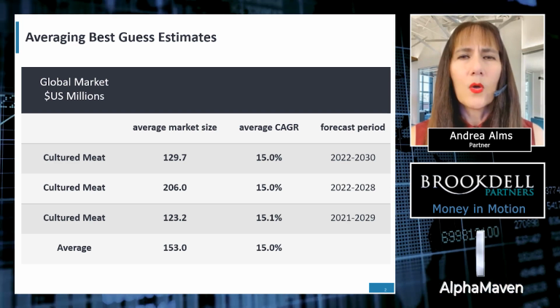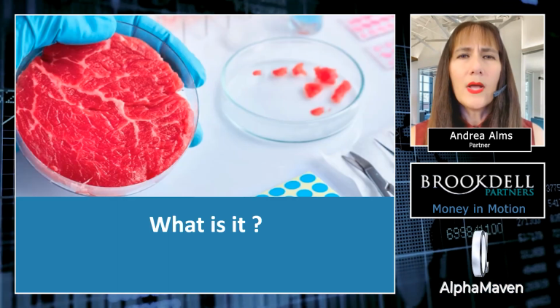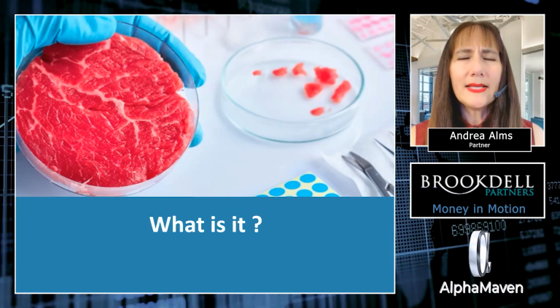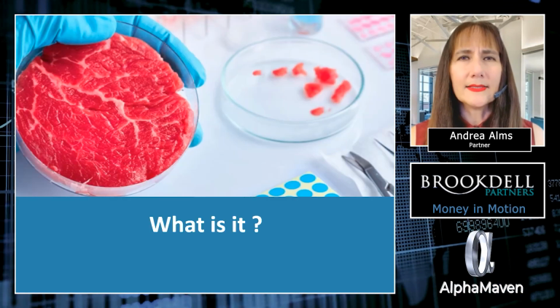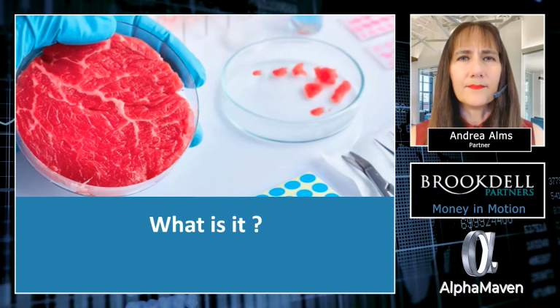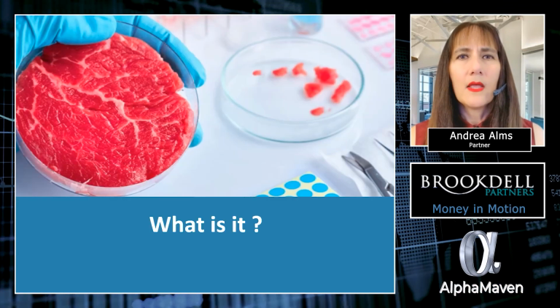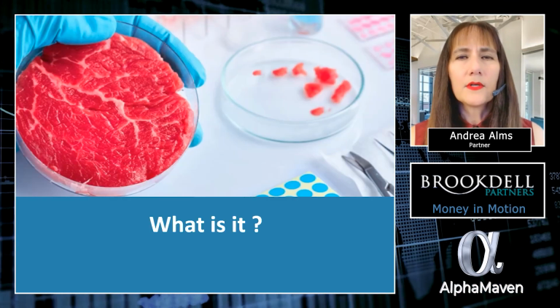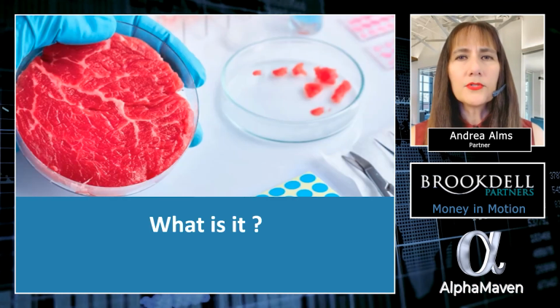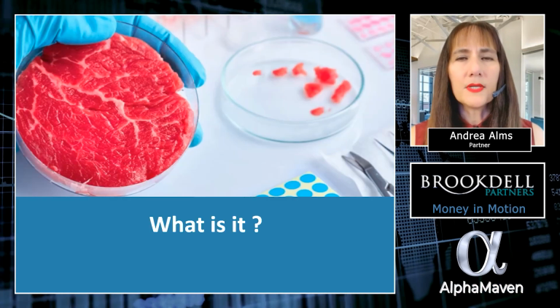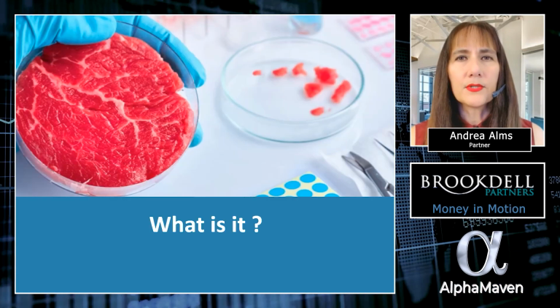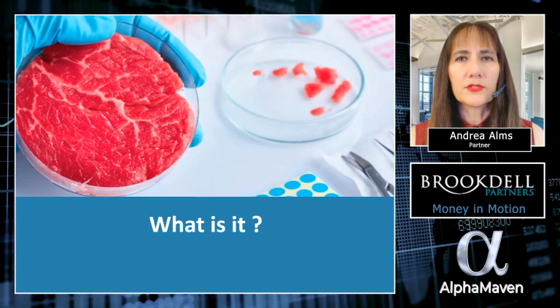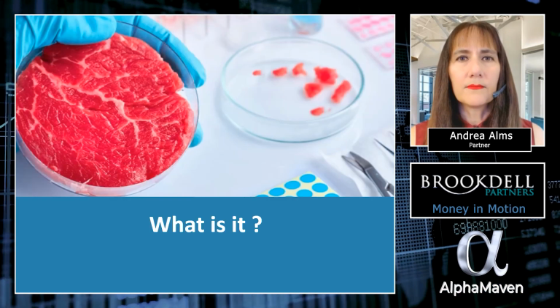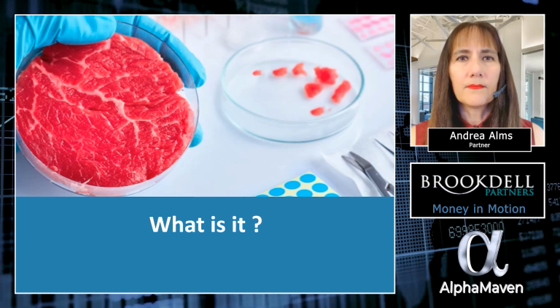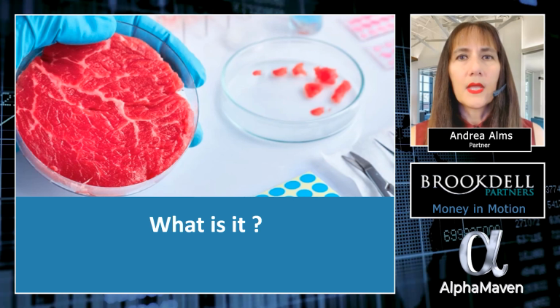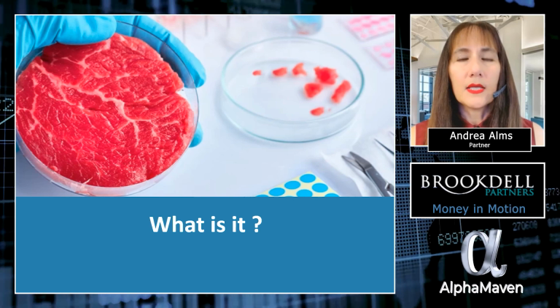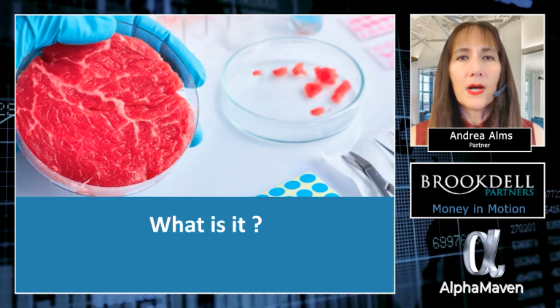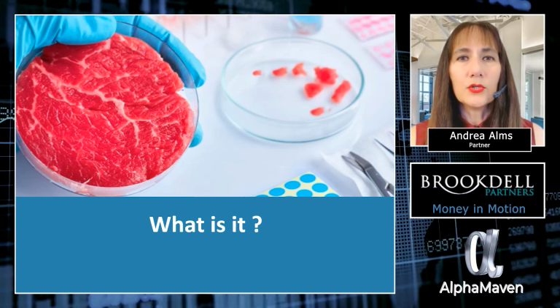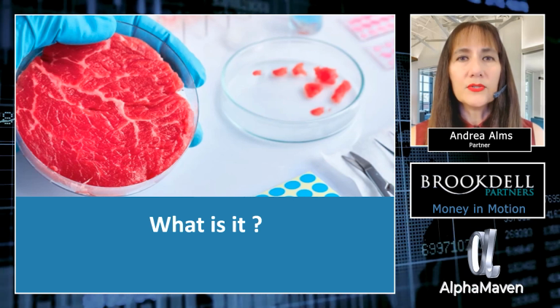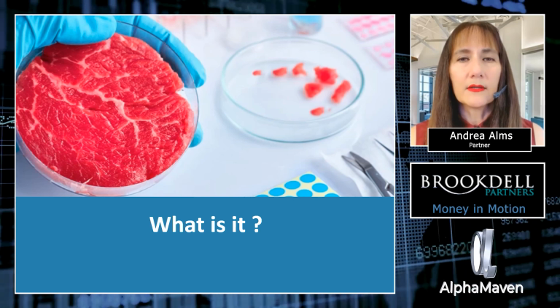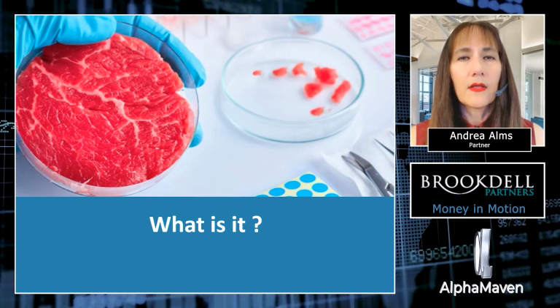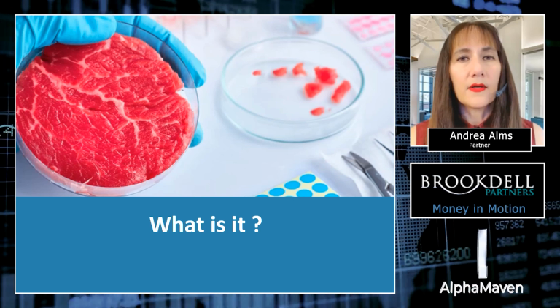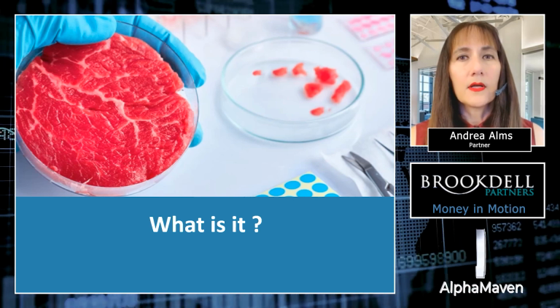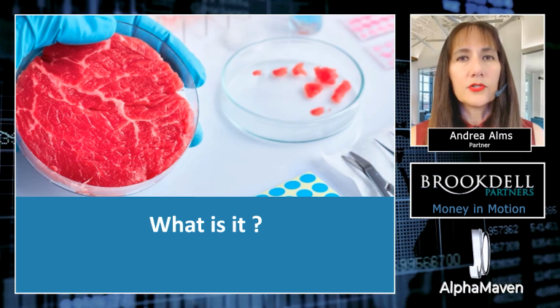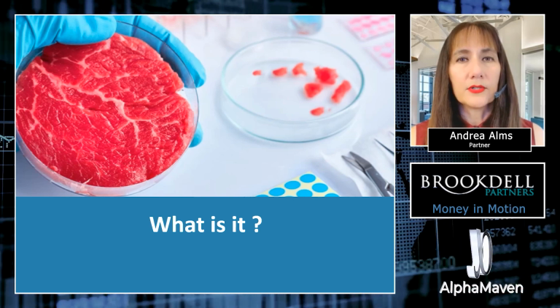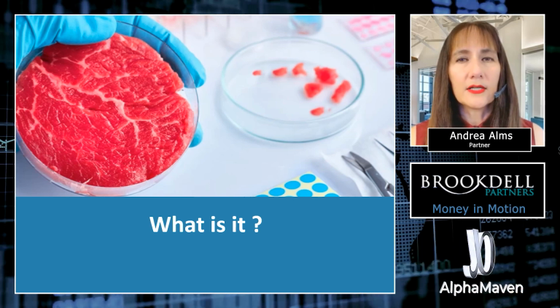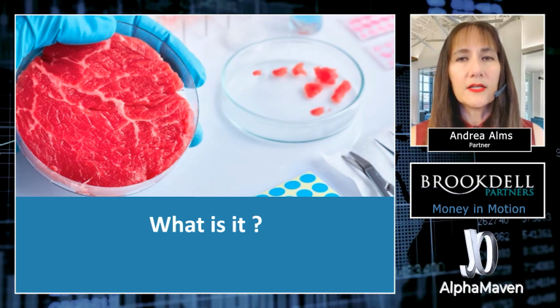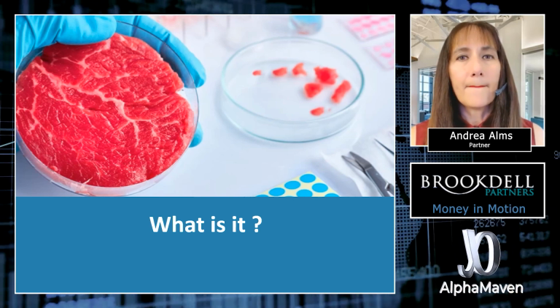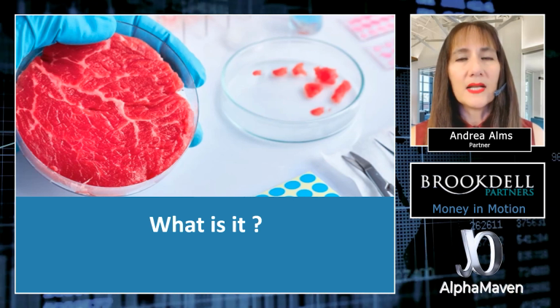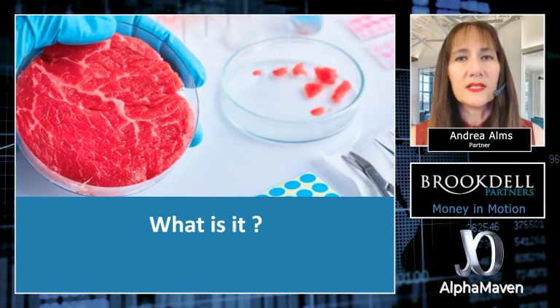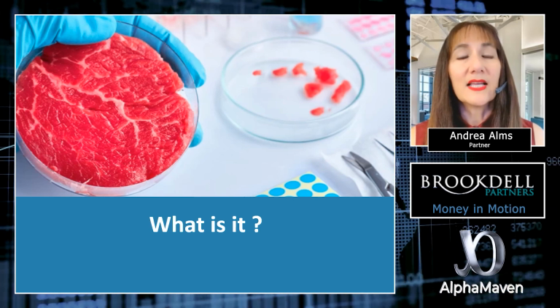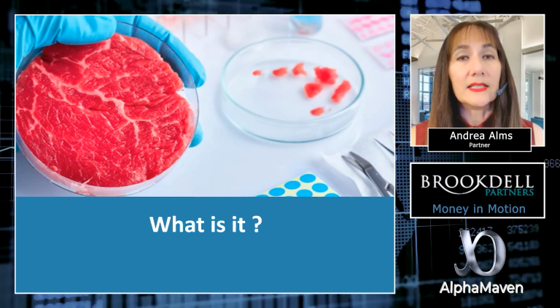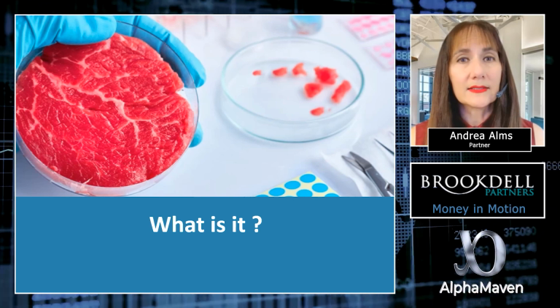What is it? Cultured meat production uses regenerative medicine techniques.